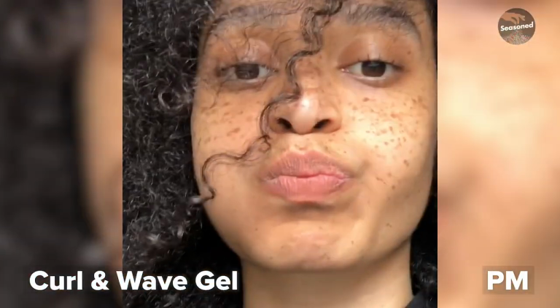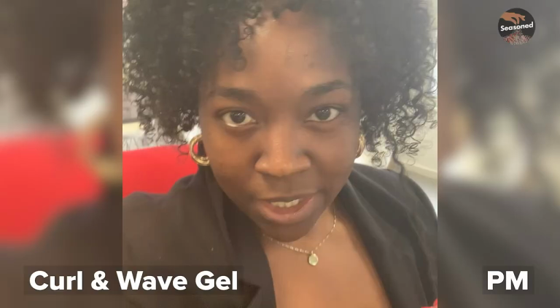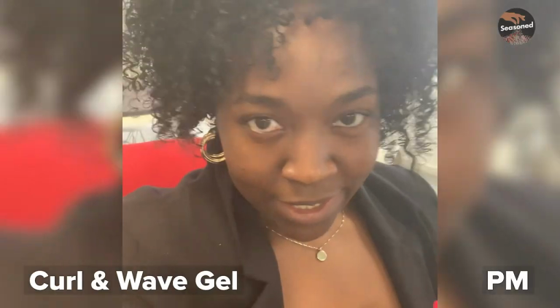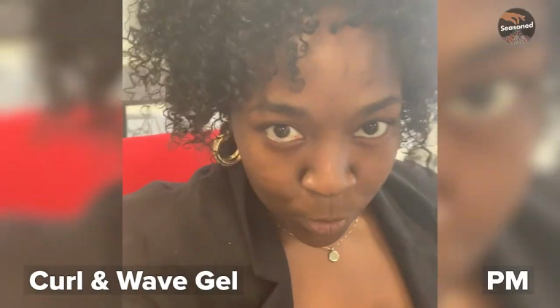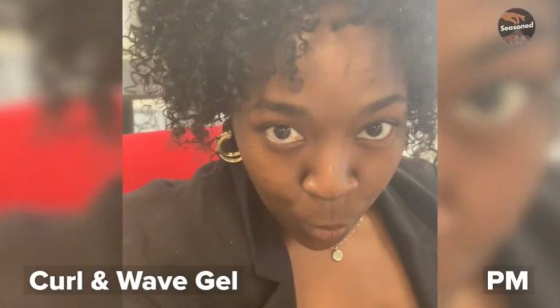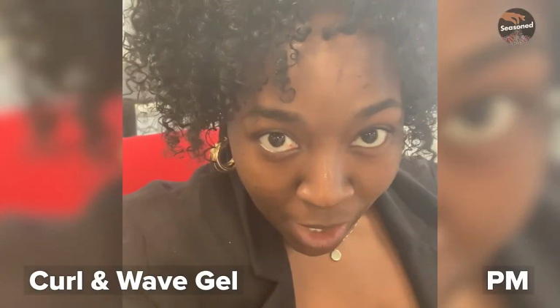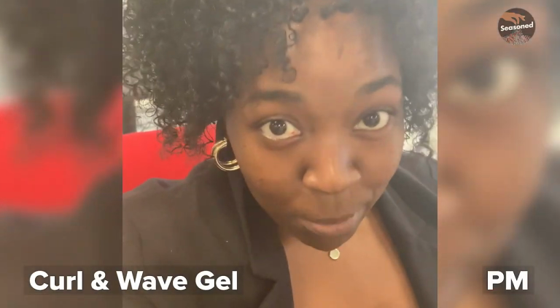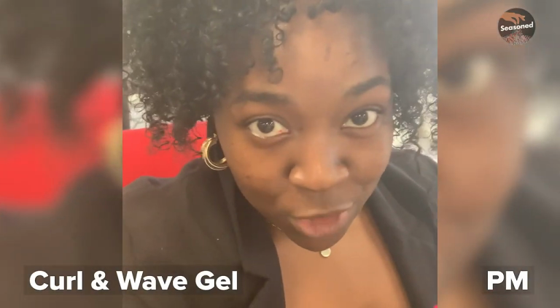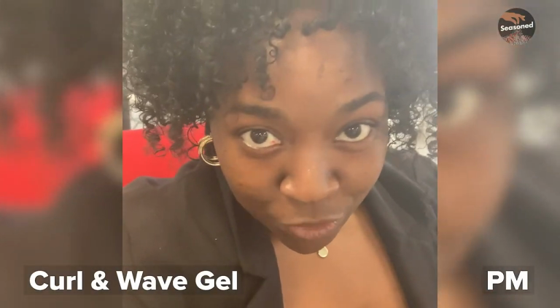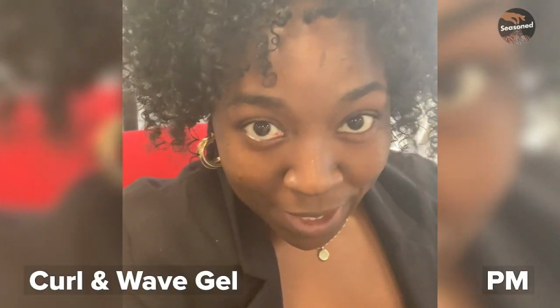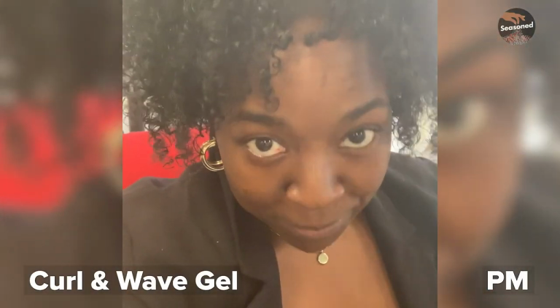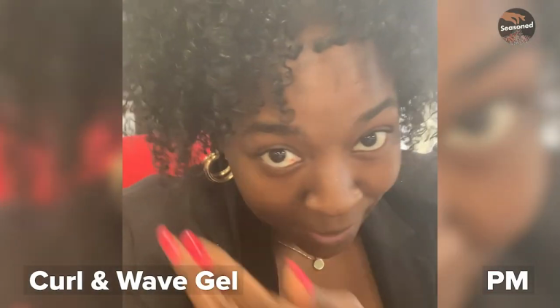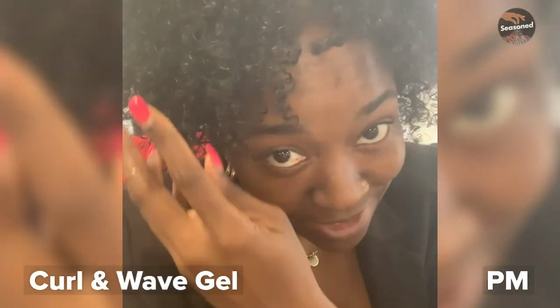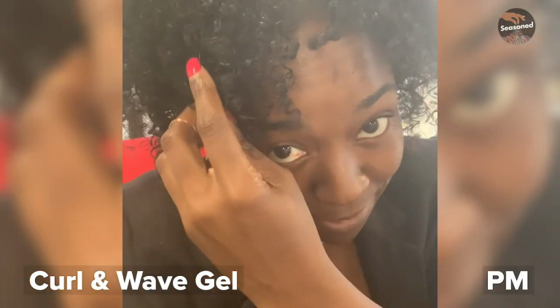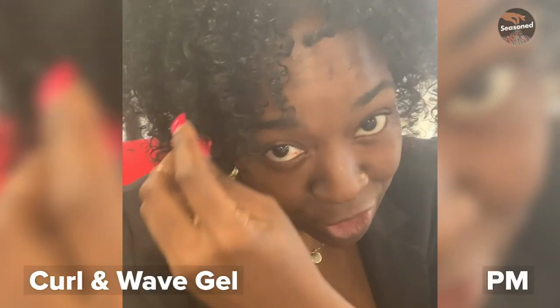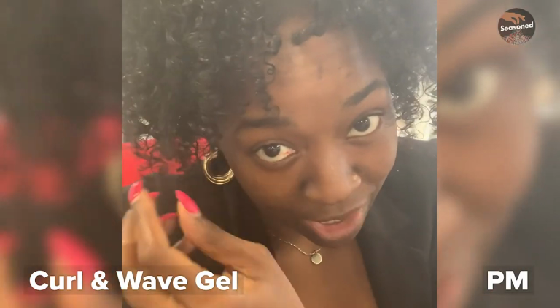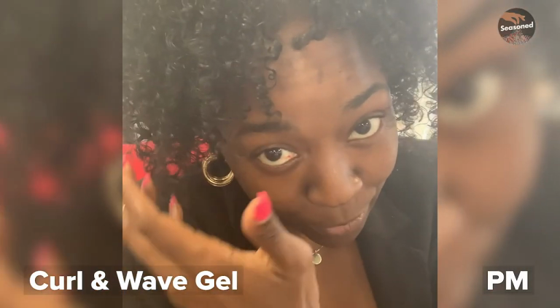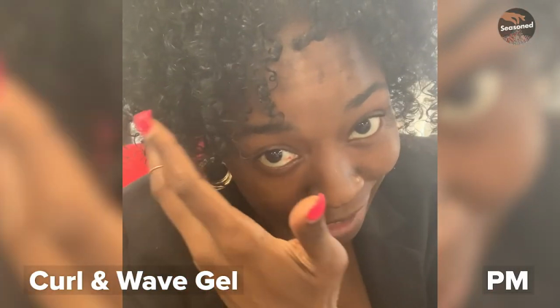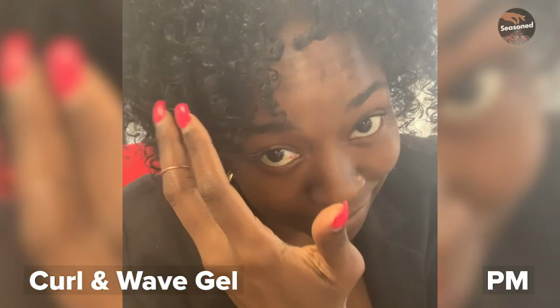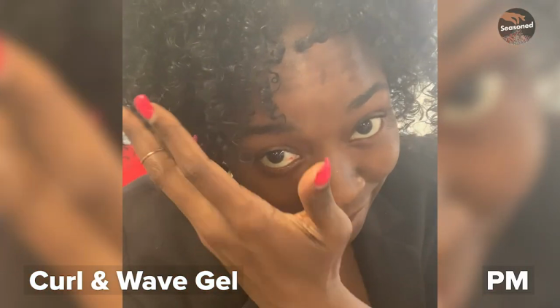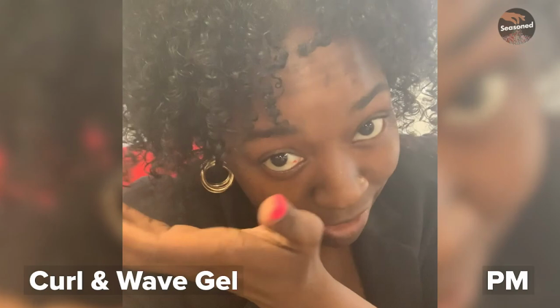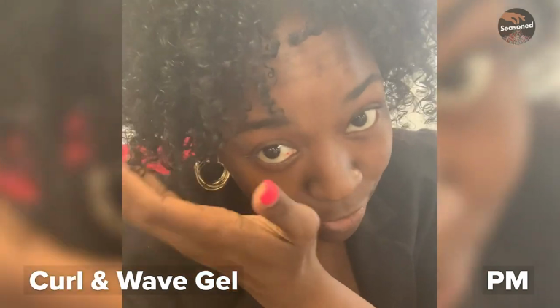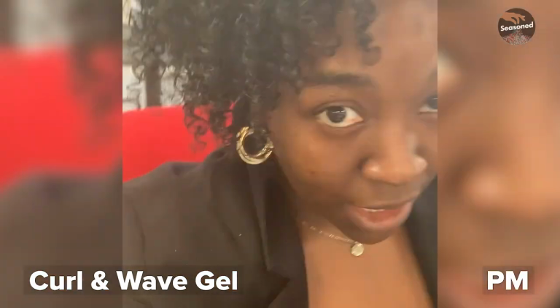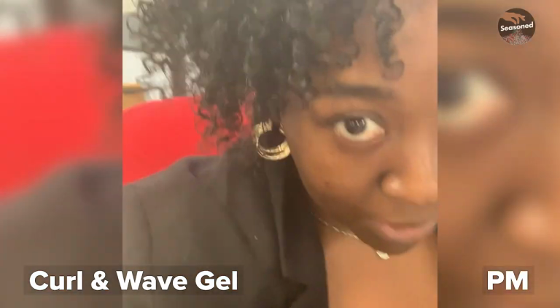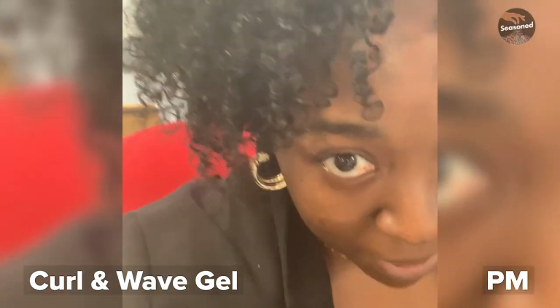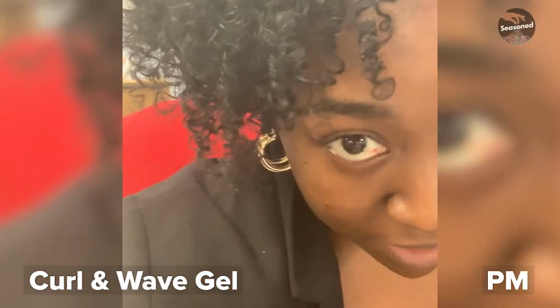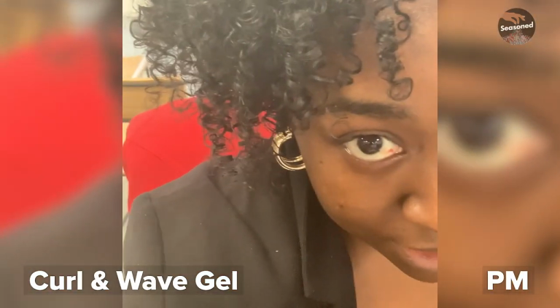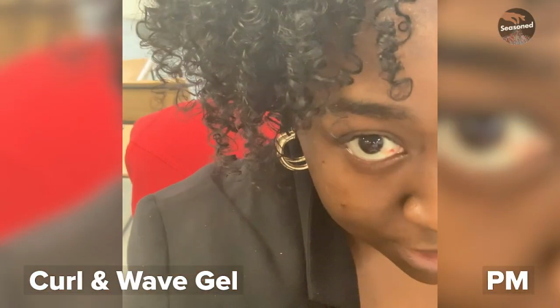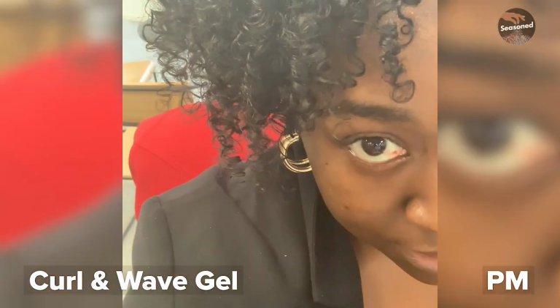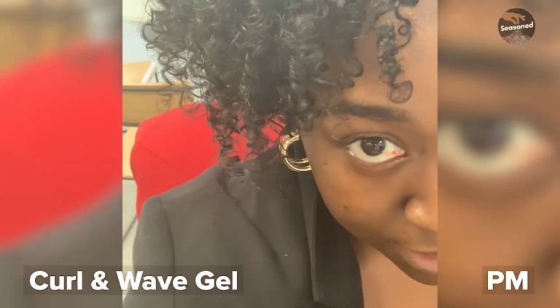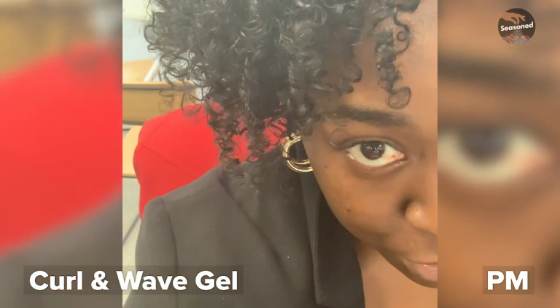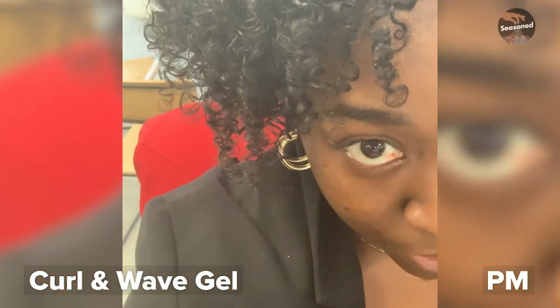Now what I'm extremely happy about is the definition that I have here. I love, I'm loving this. This is great.